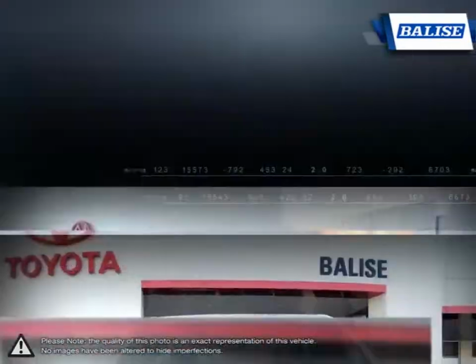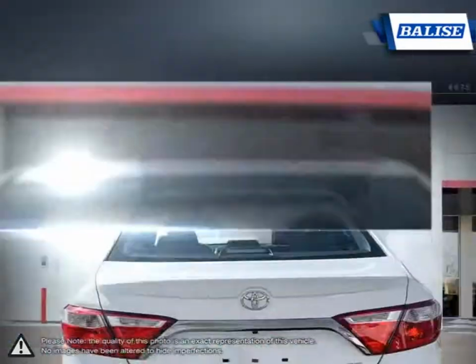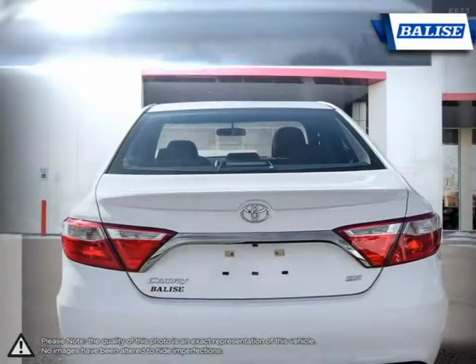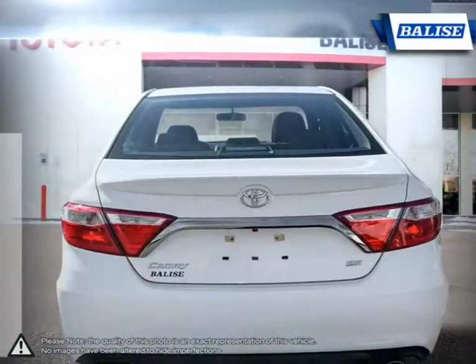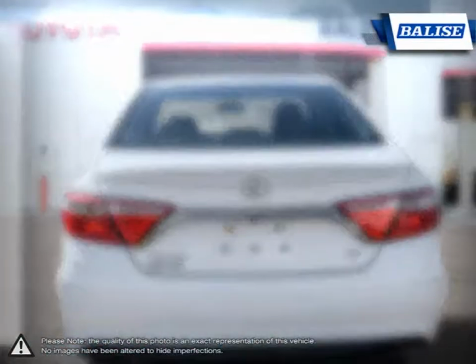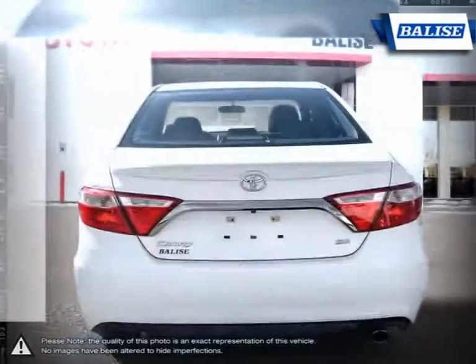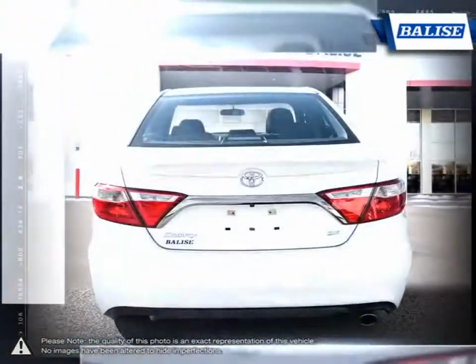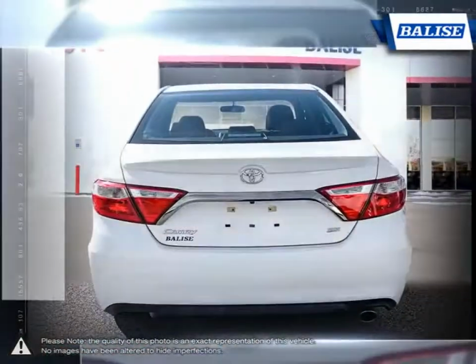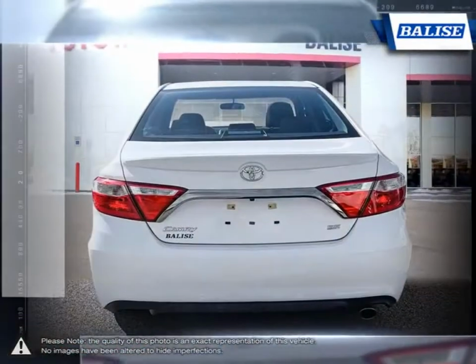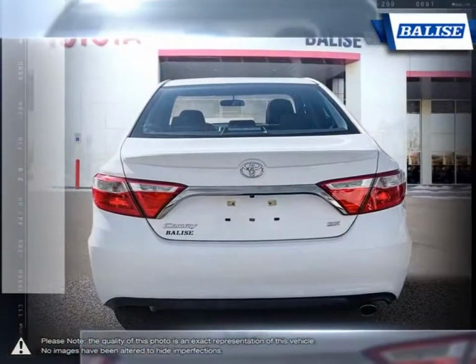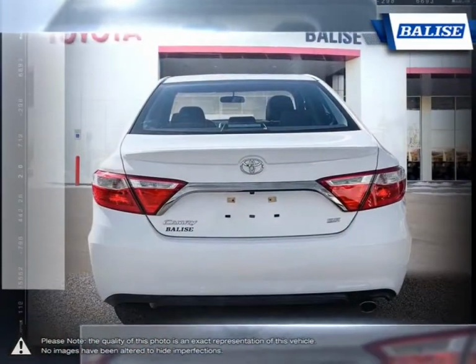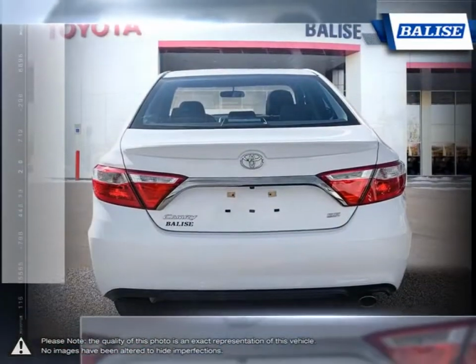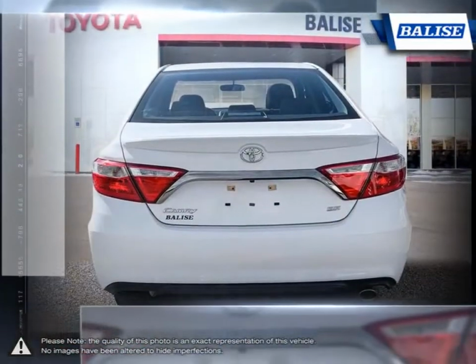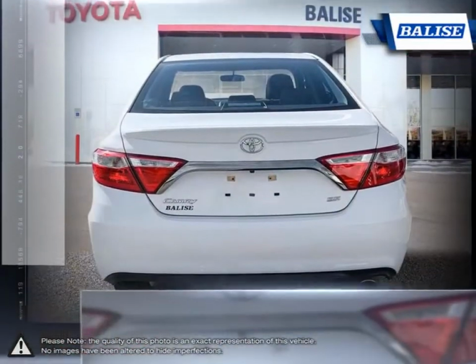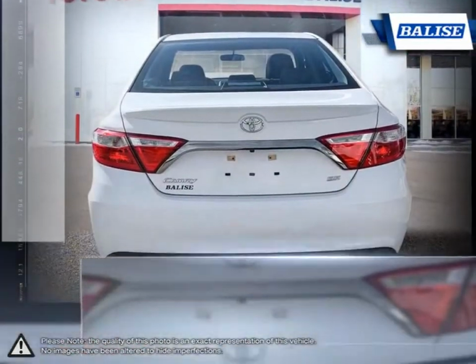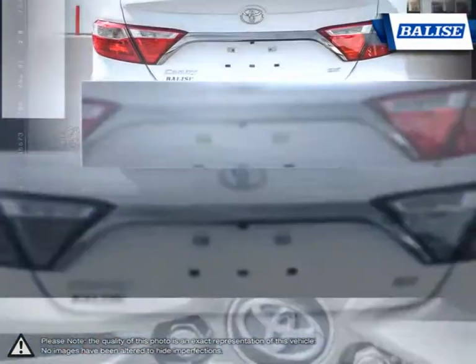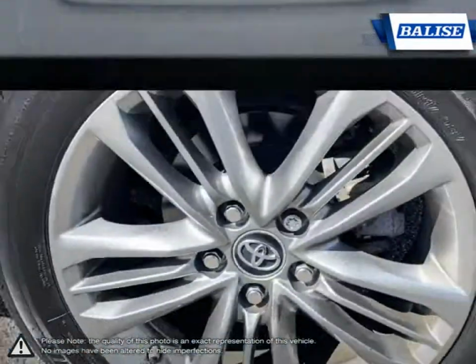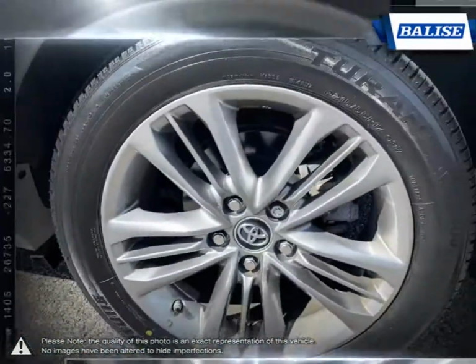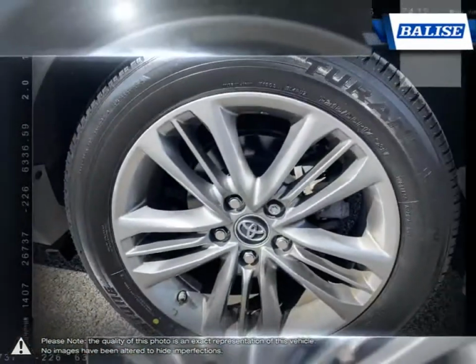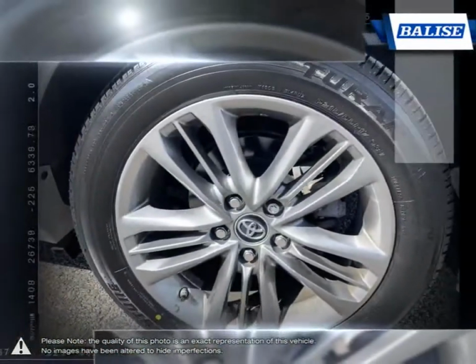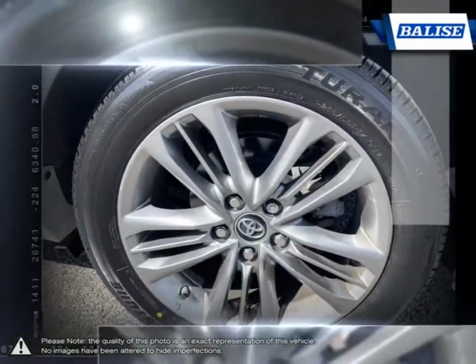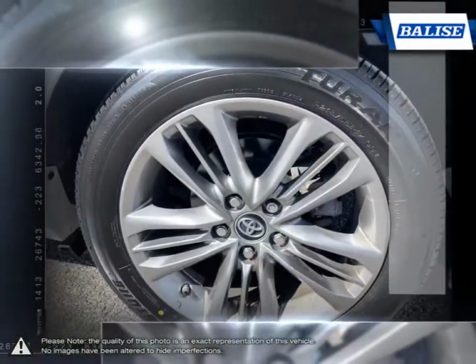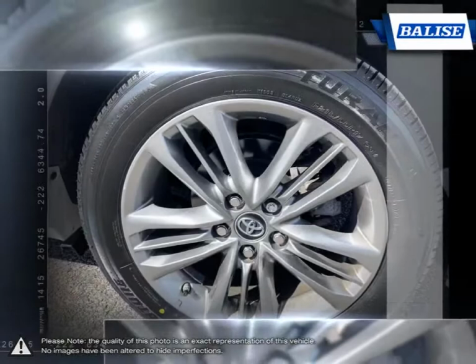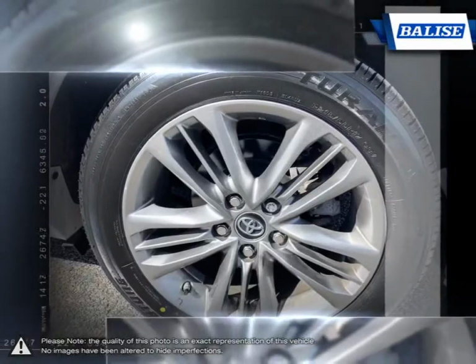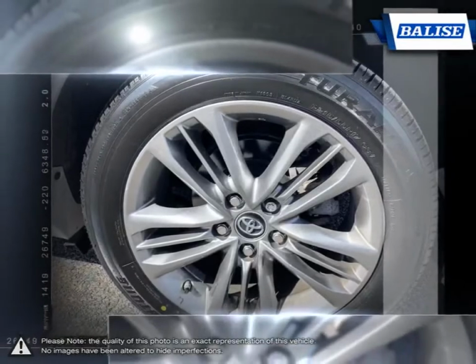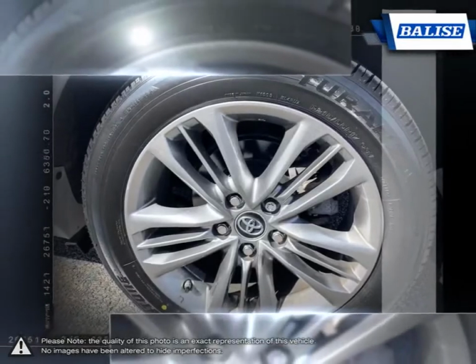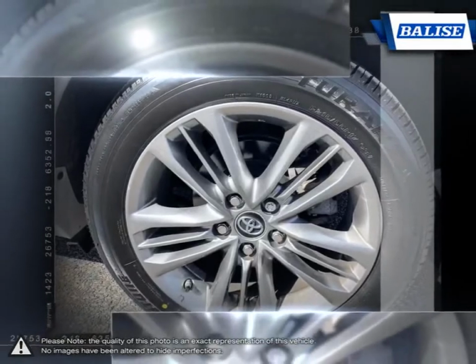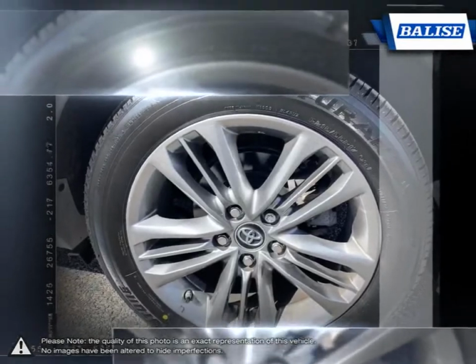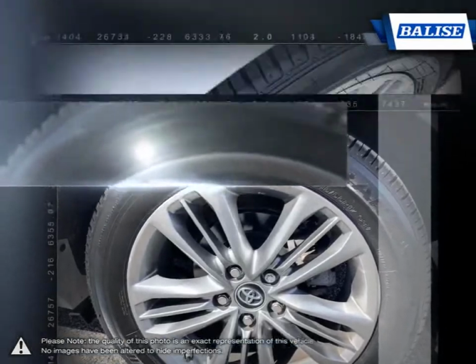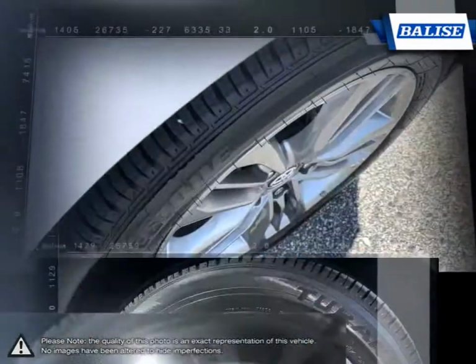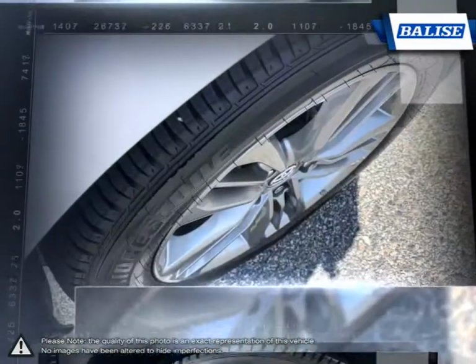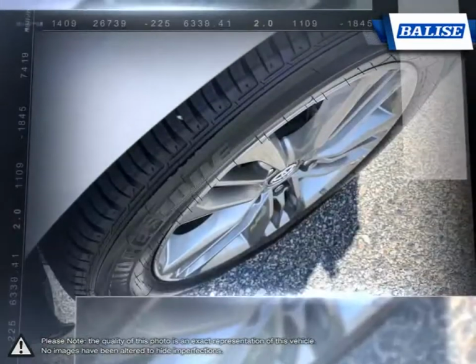Whether it's the fuel efficiency, comfort, performance, spacious interior, or great price, the Camry just does it right.